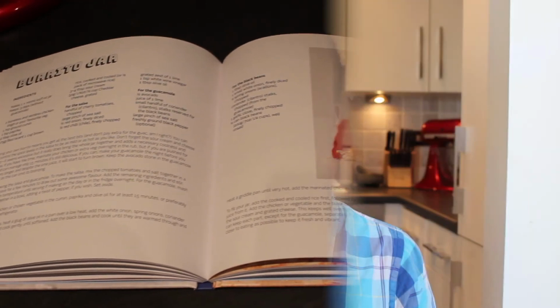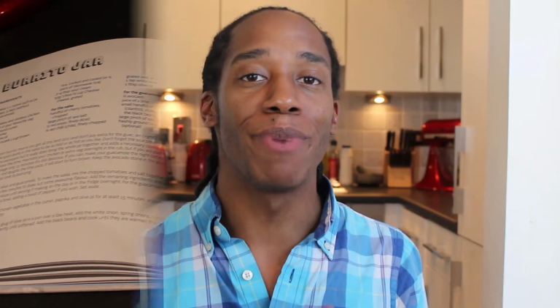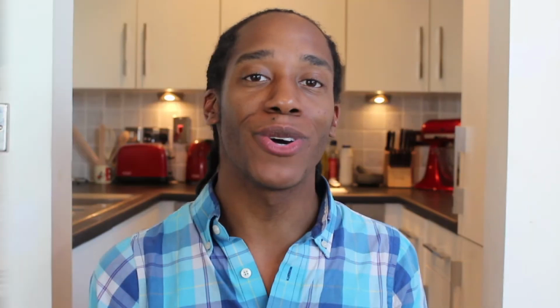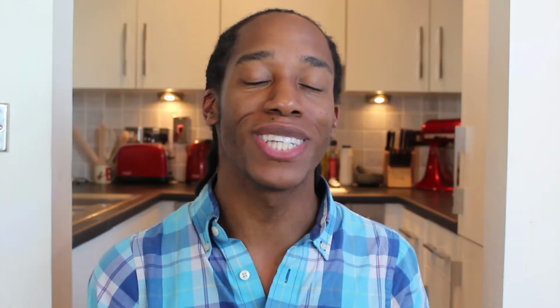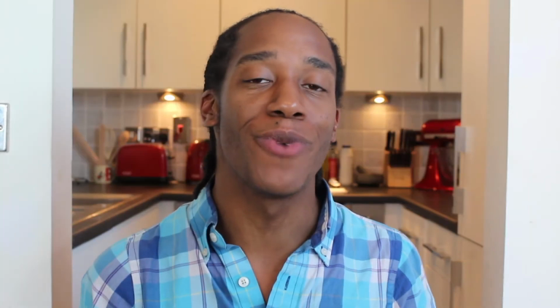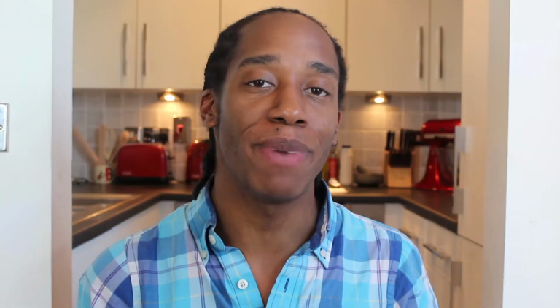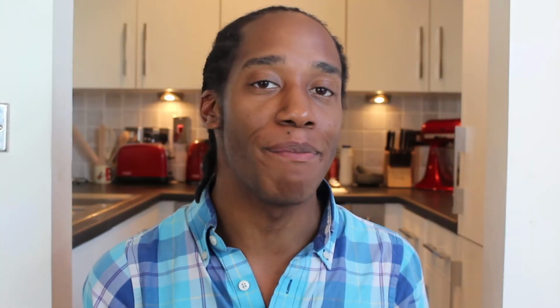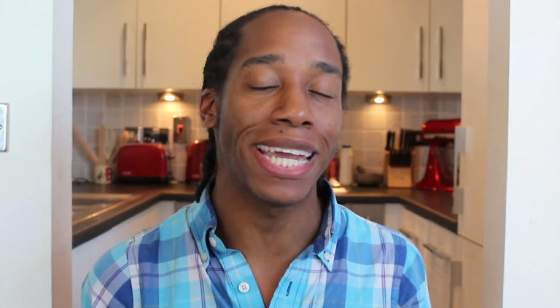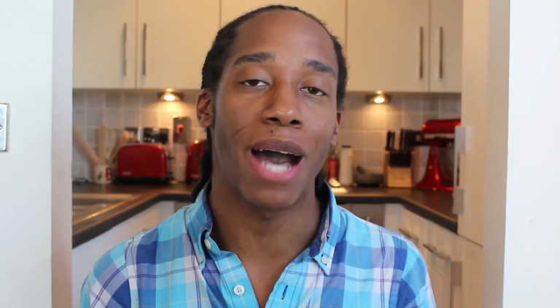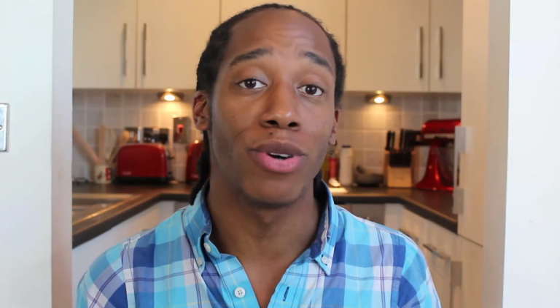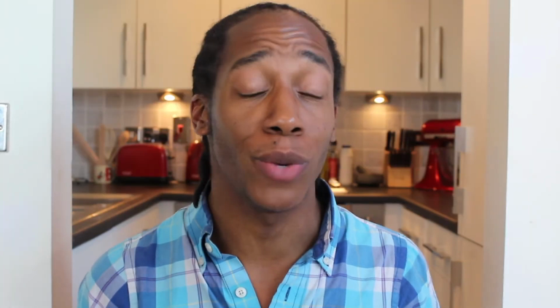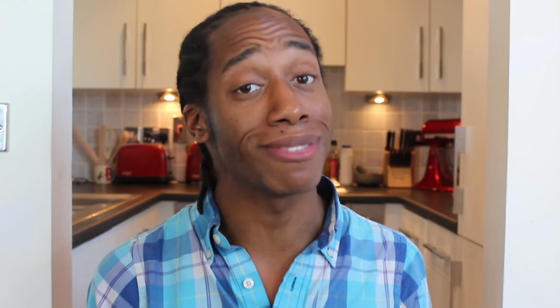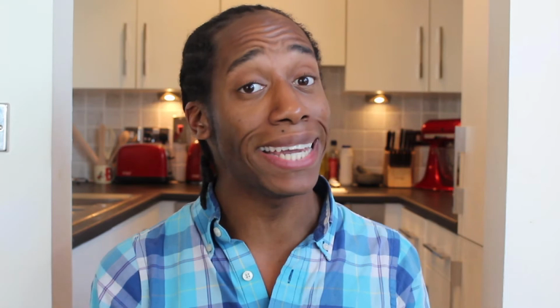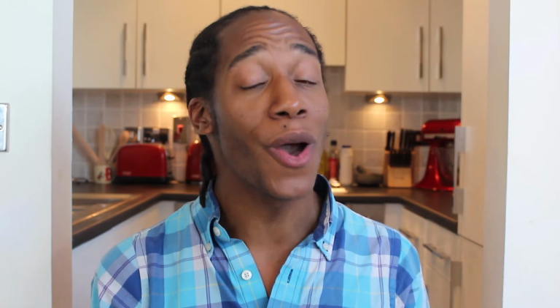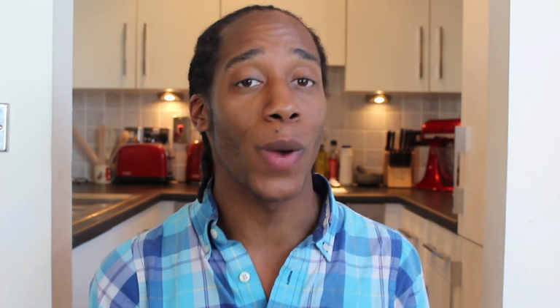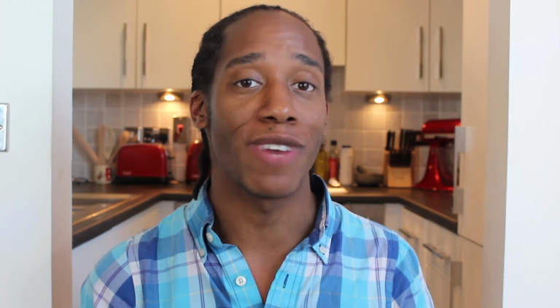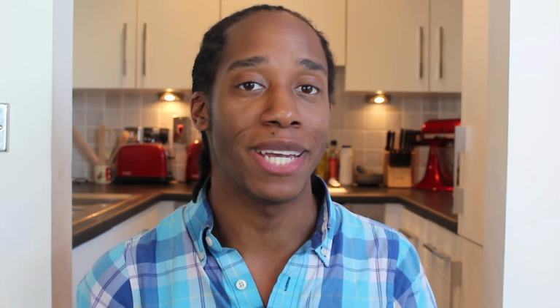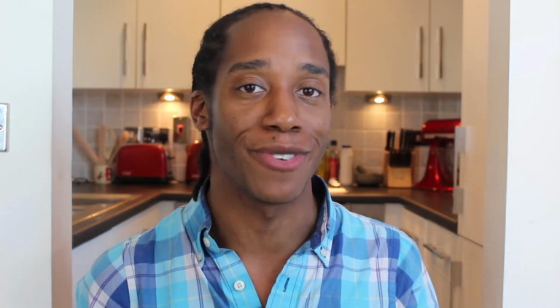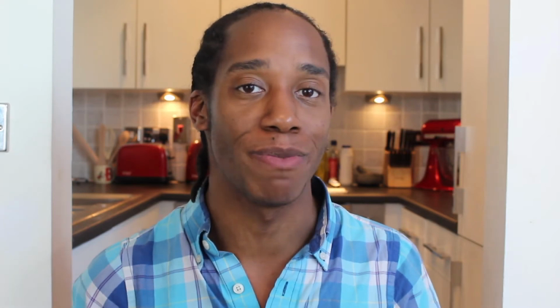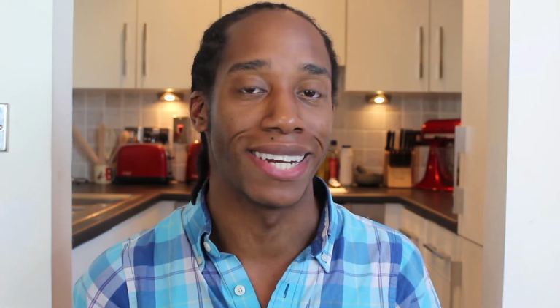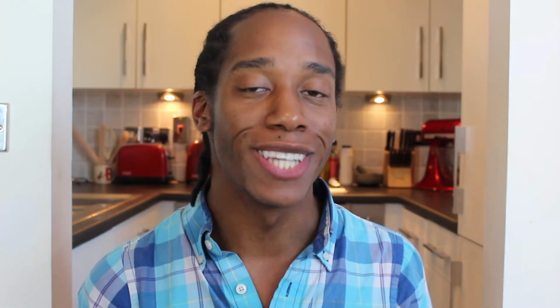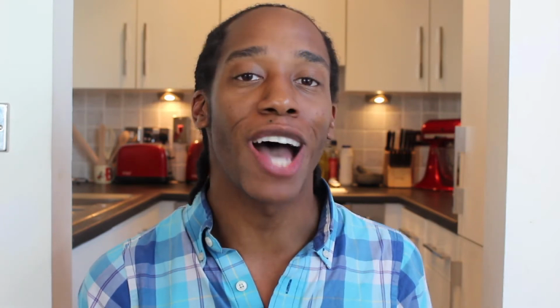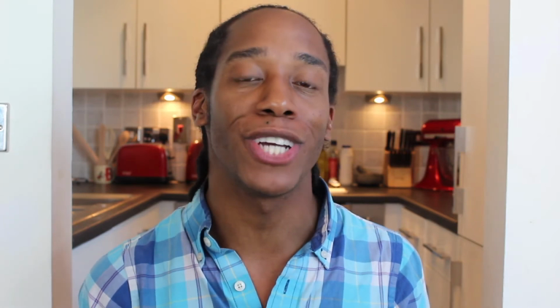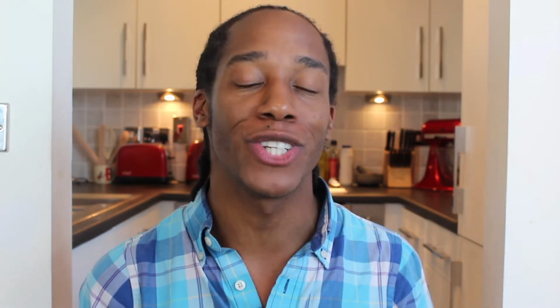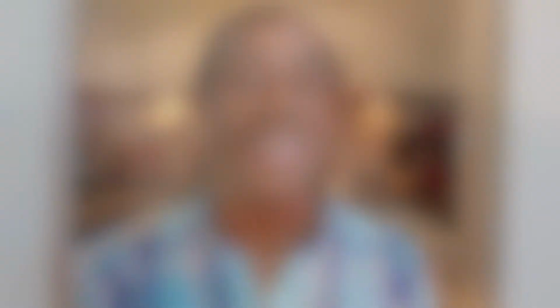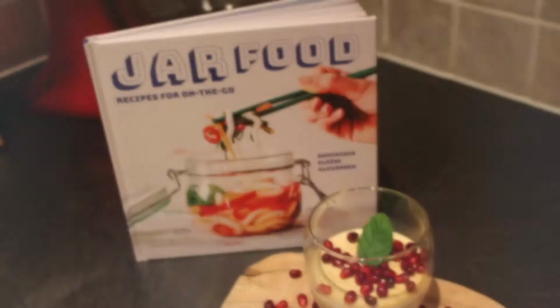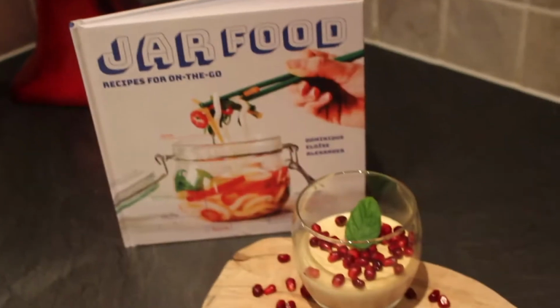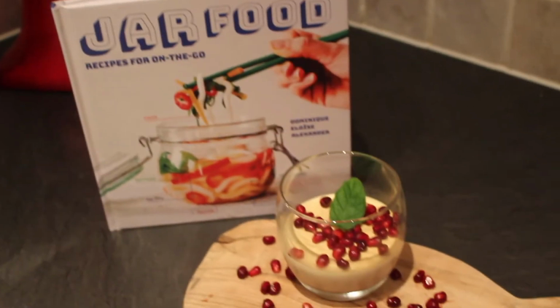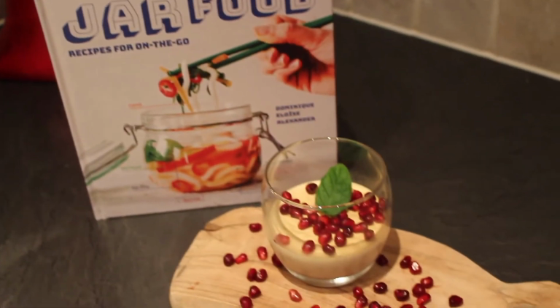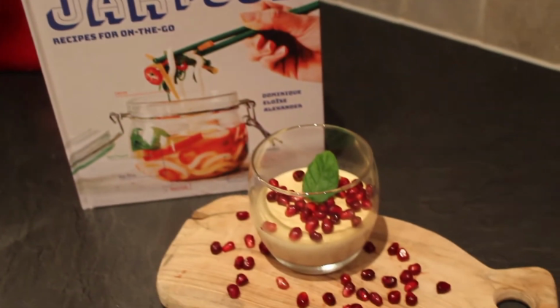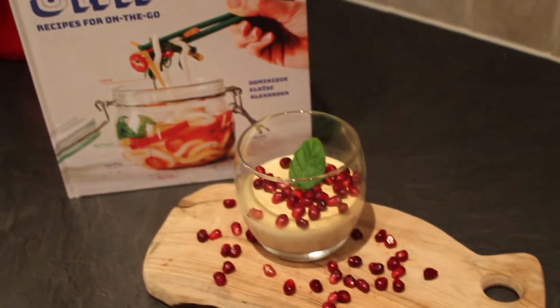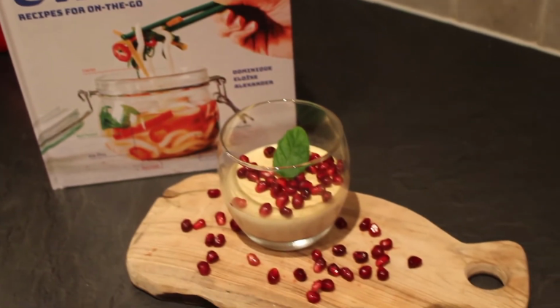Of course, it wouldn't be a Baking Bible review without taking one of the recipes for a spin, so I've chosen these Lady Grey panna cottas.